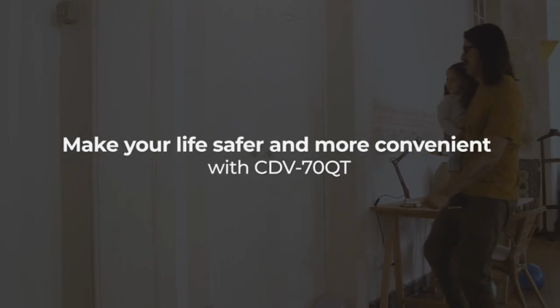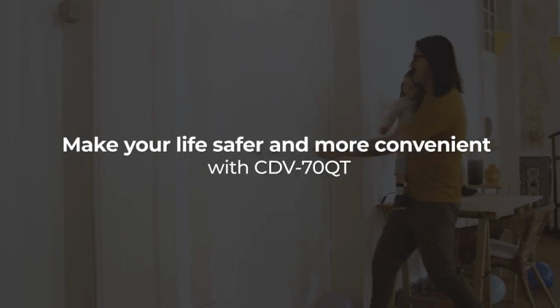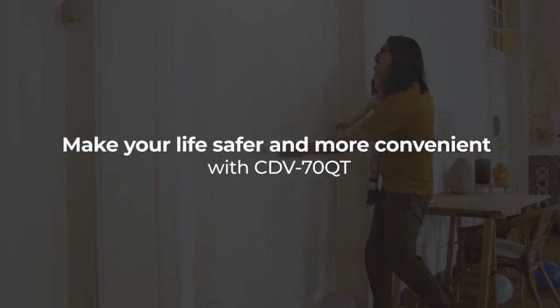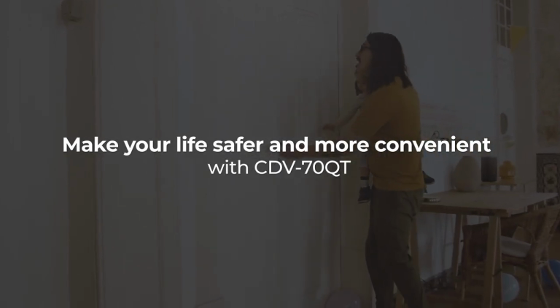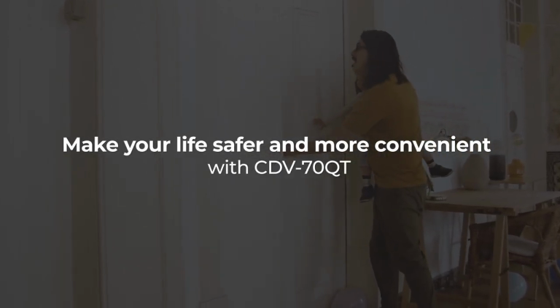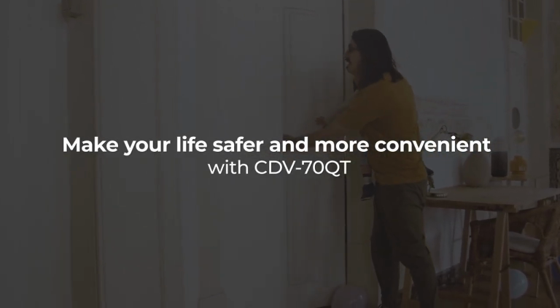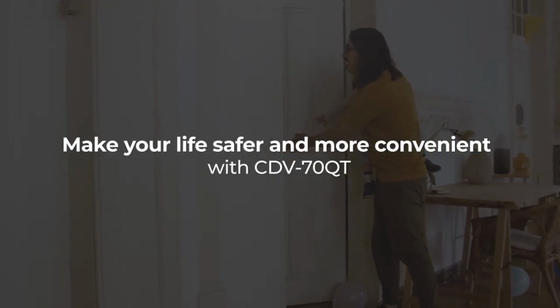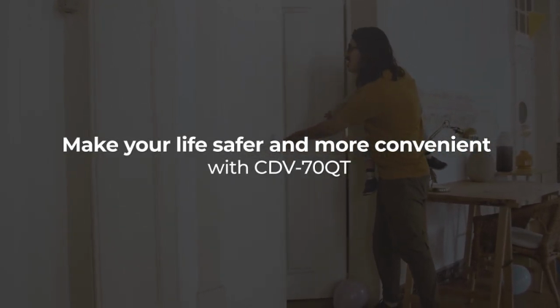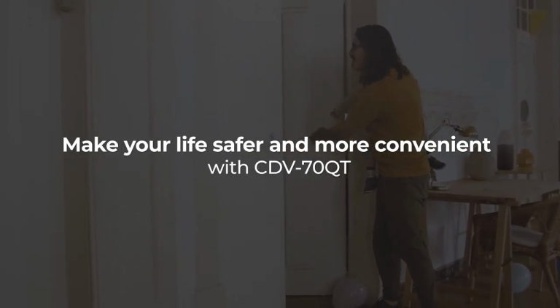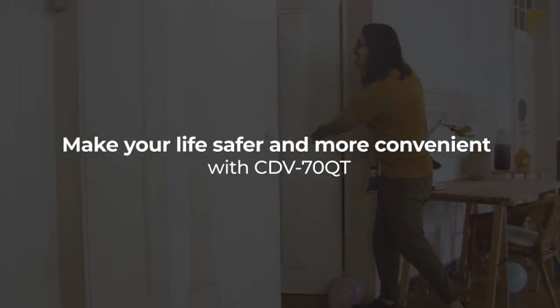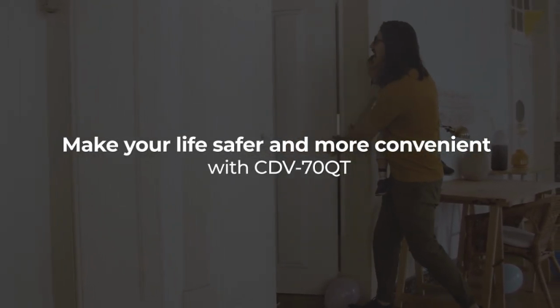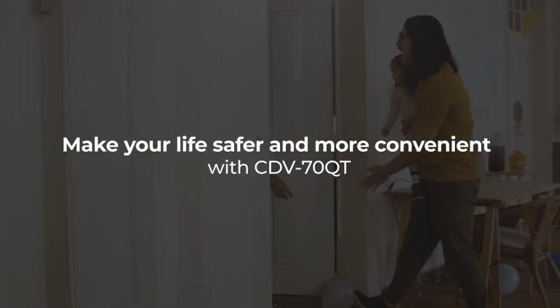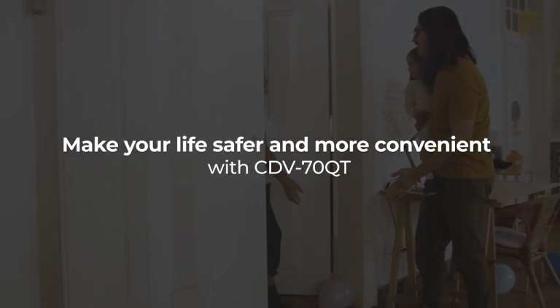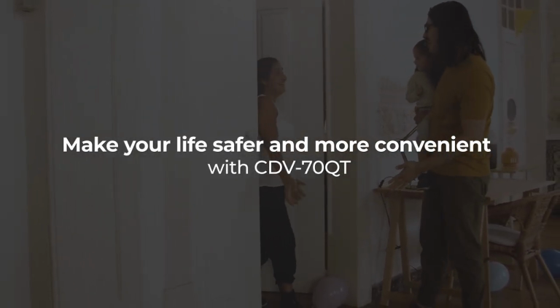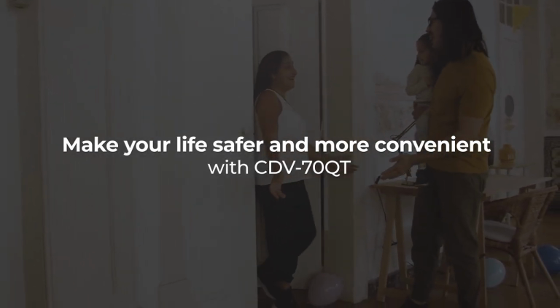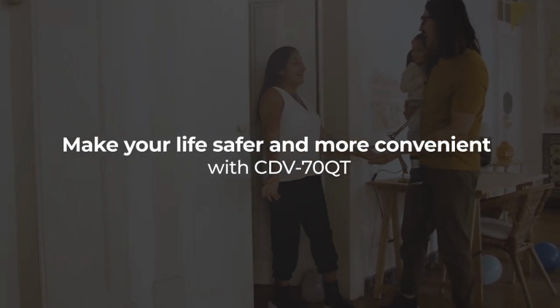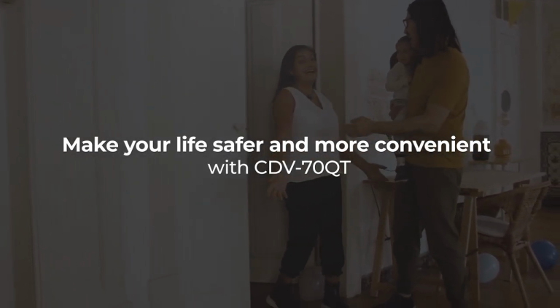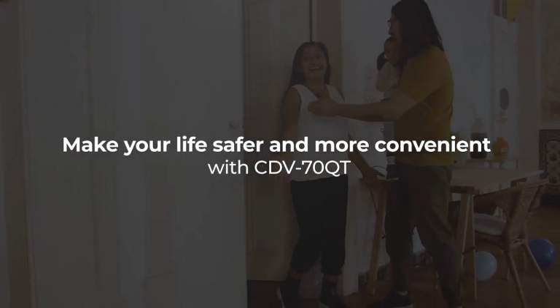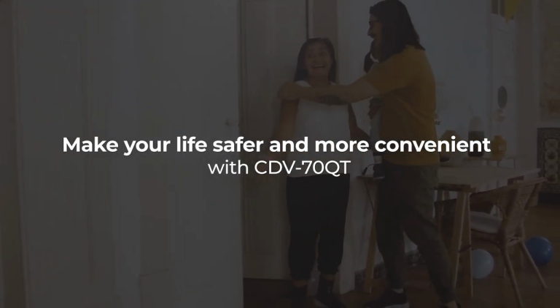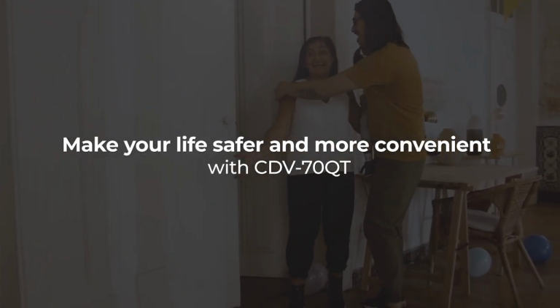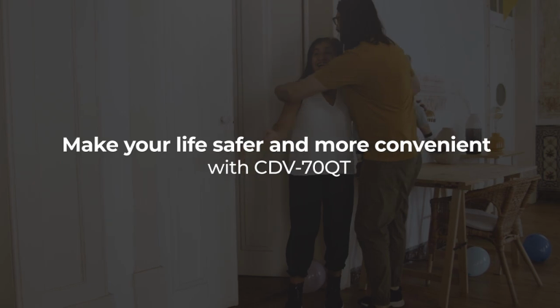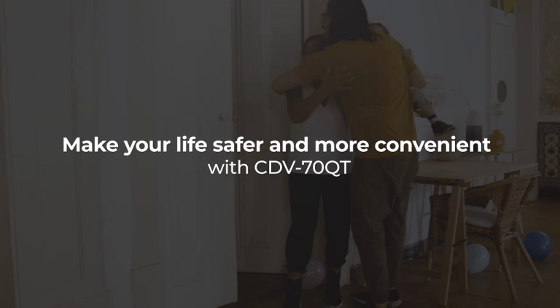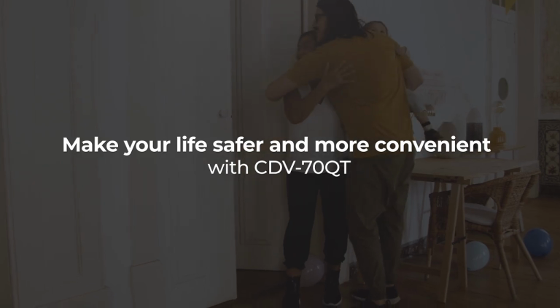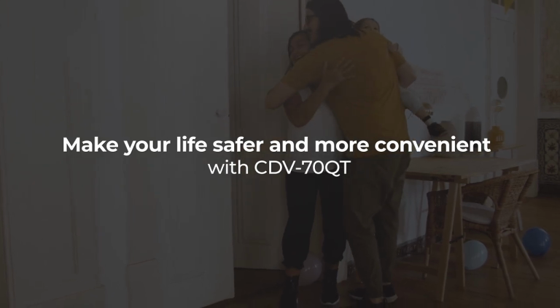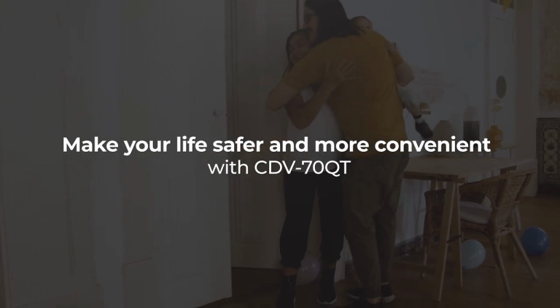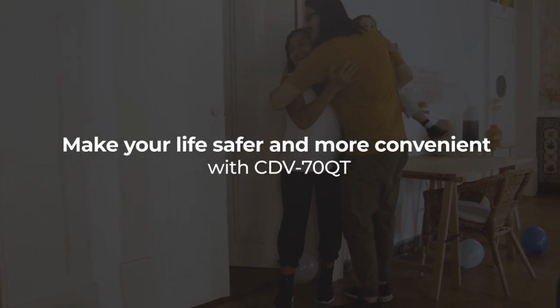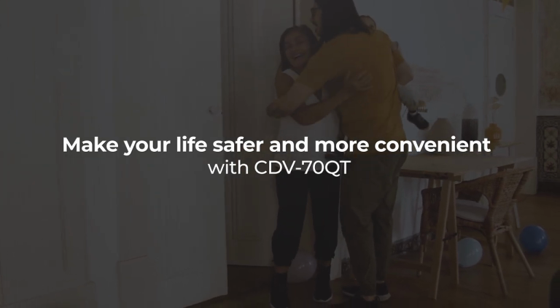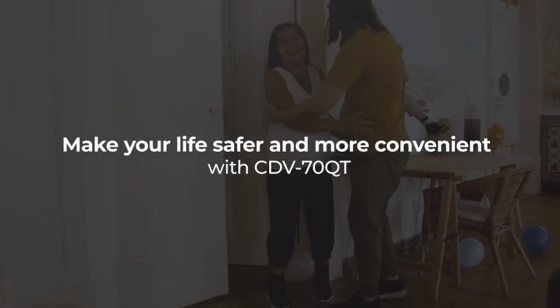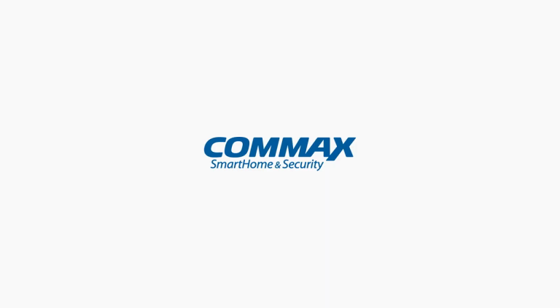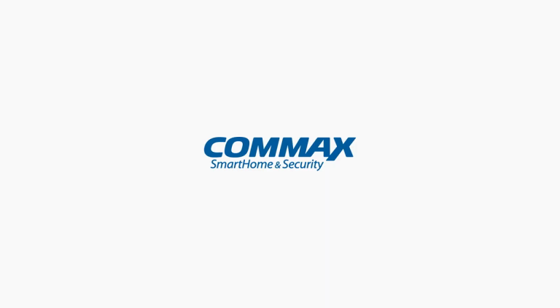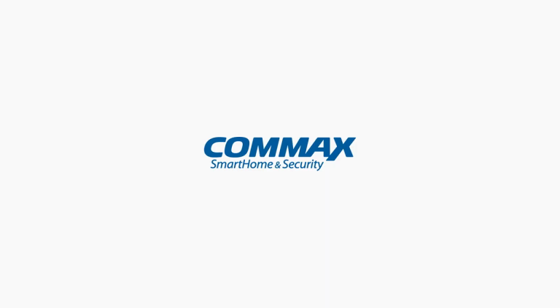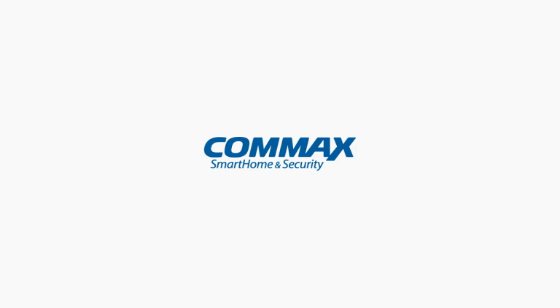Make your life safer and more convenient with CDV70QT.